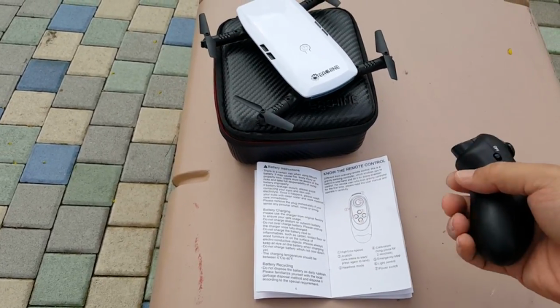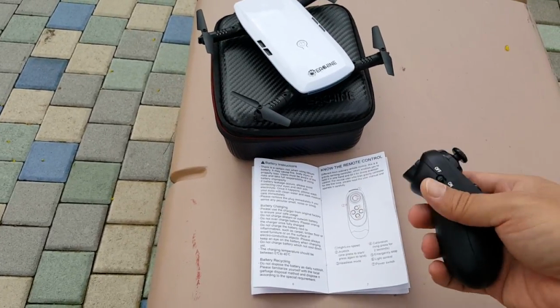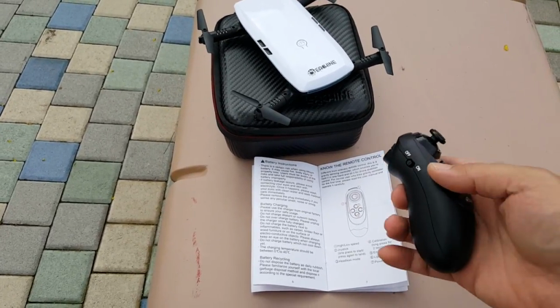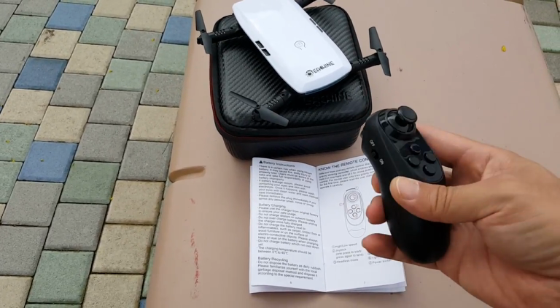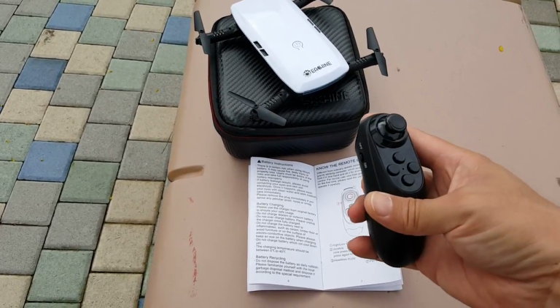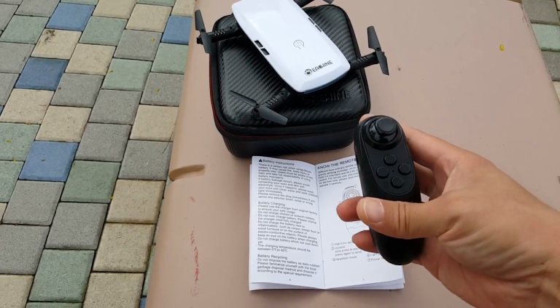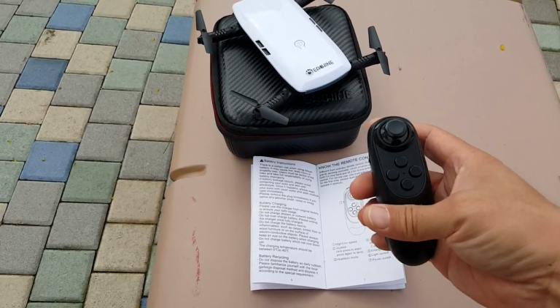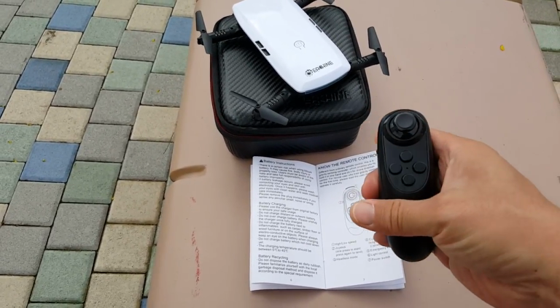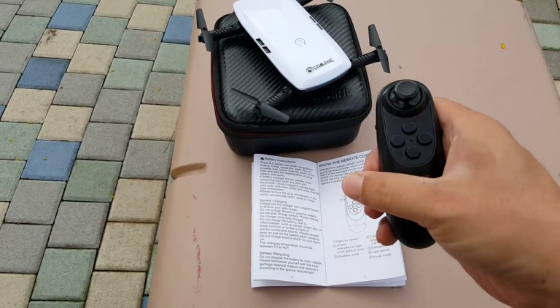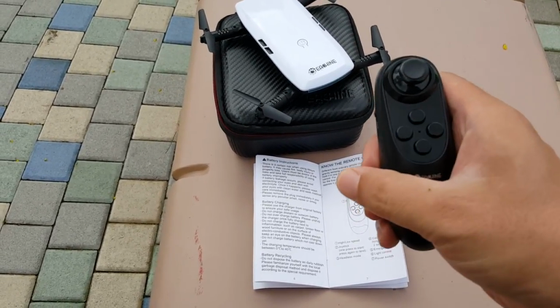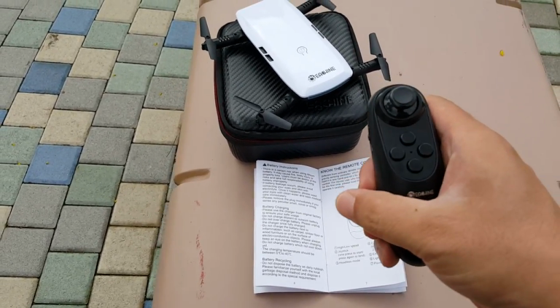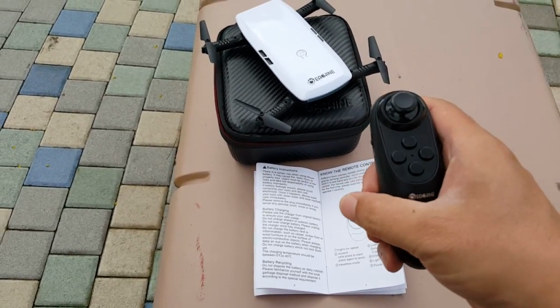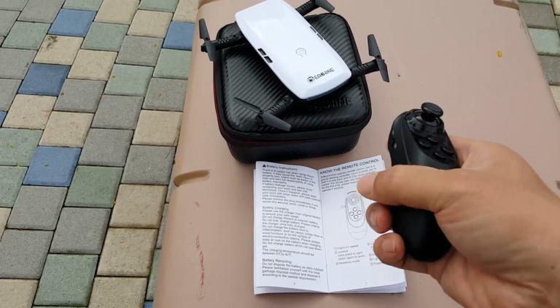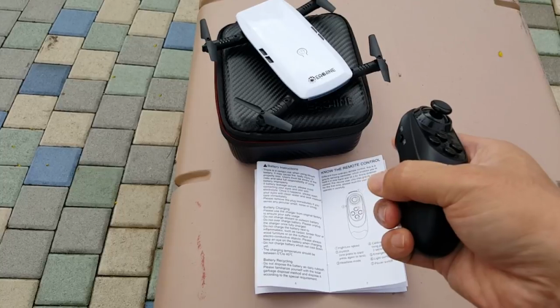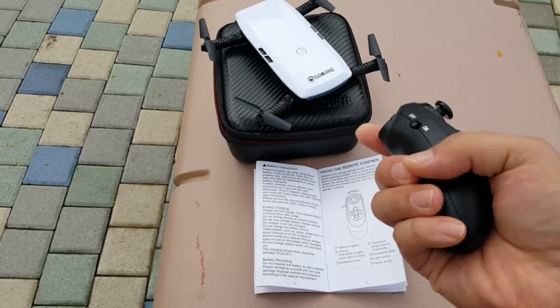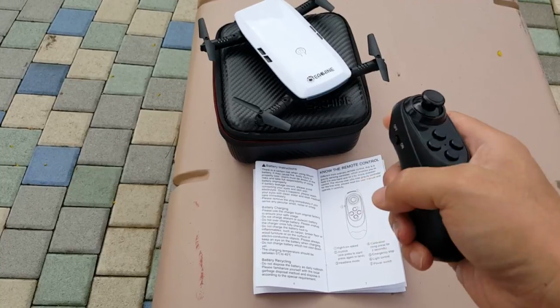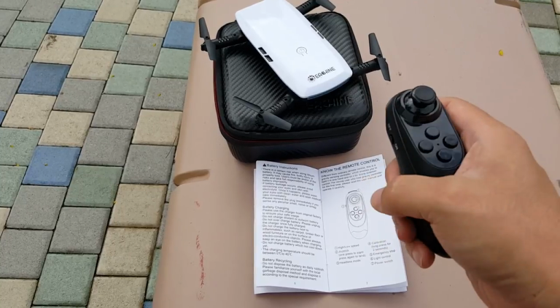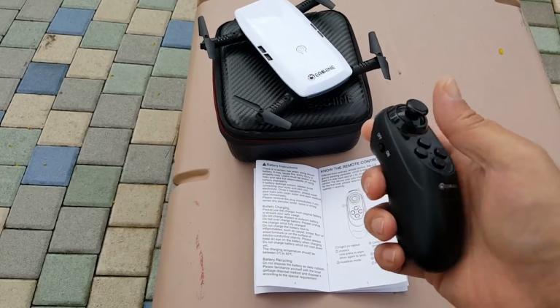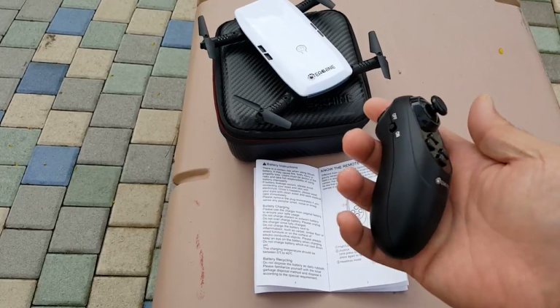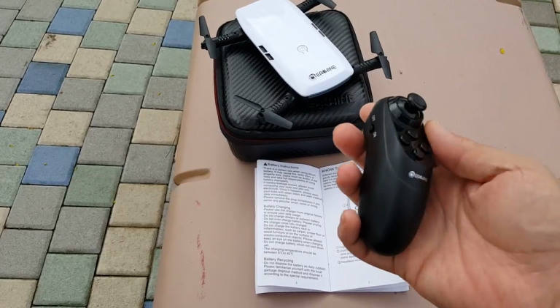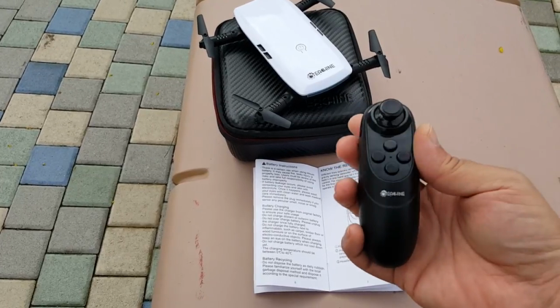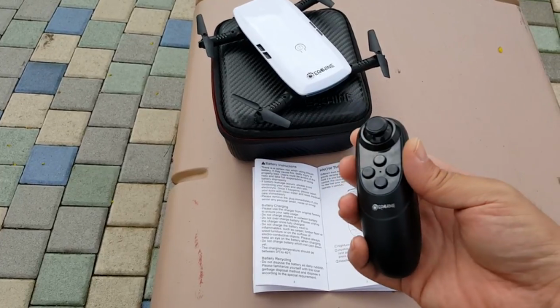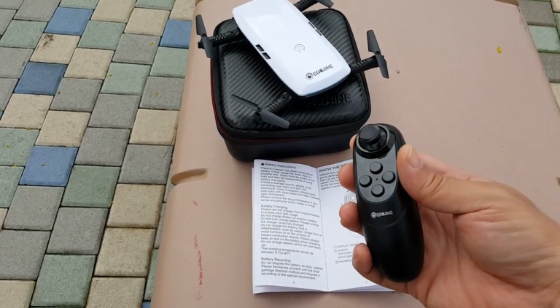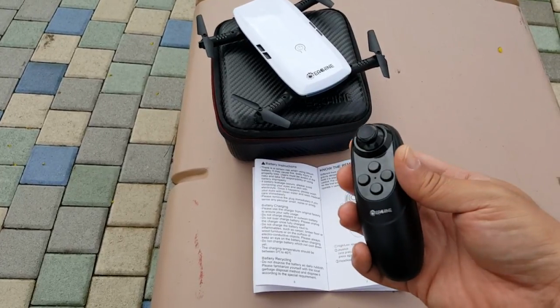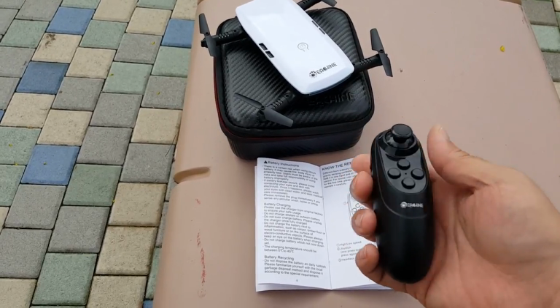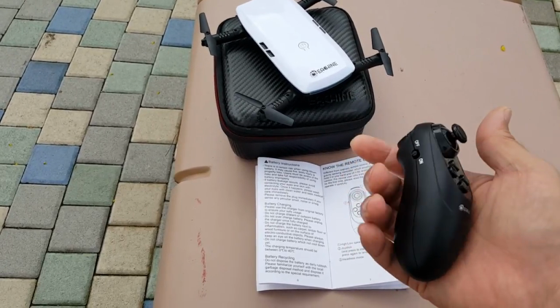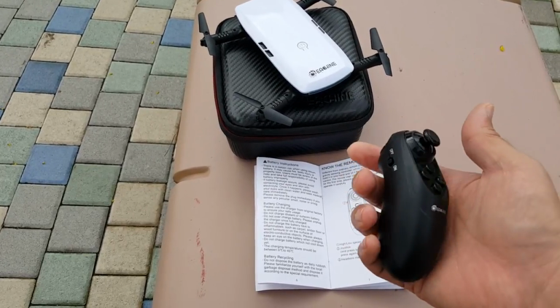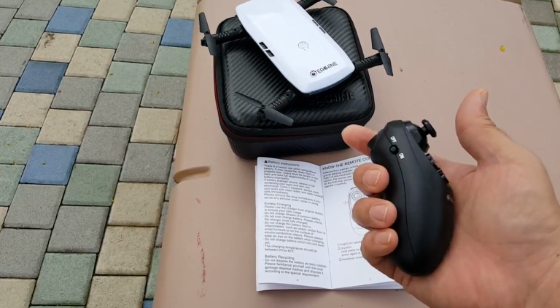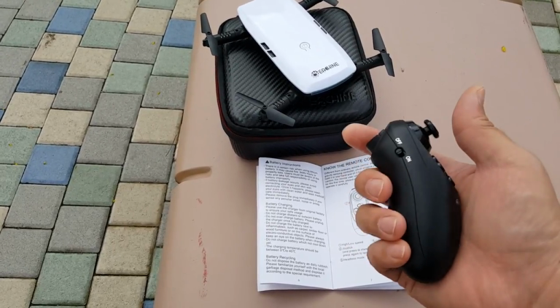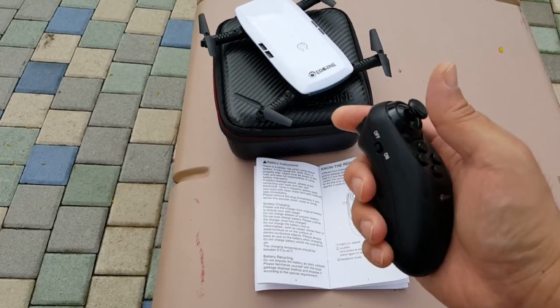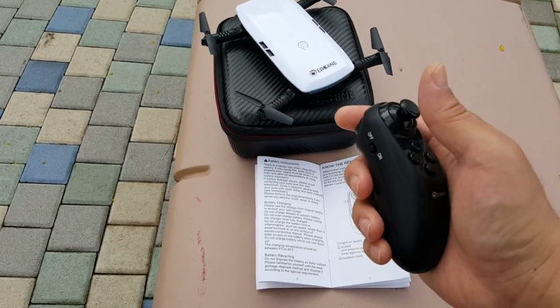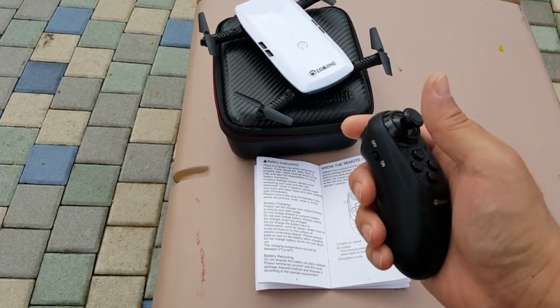It's got a very different controller in this one. It's called a gravity sensing controller. It's for one-handed operation.